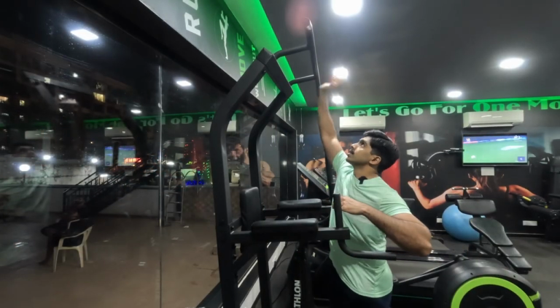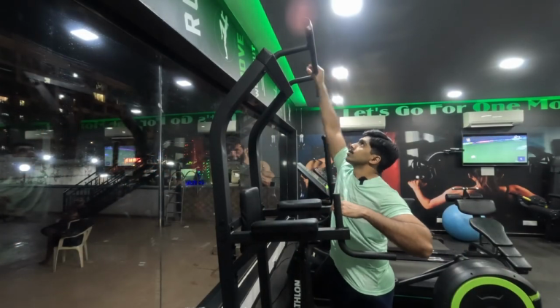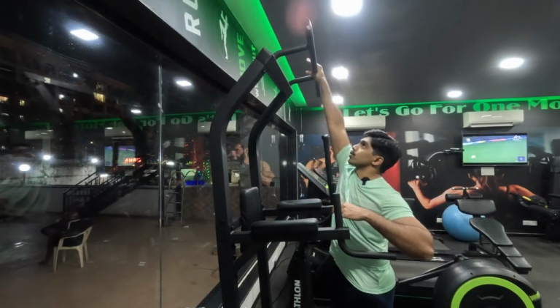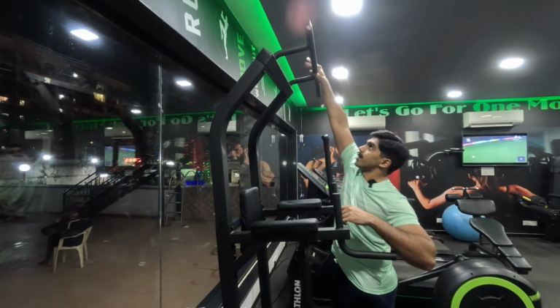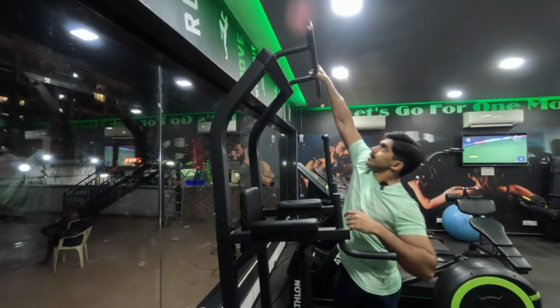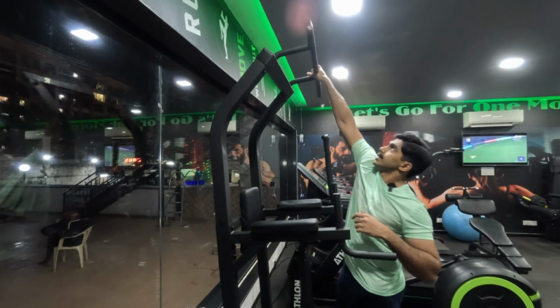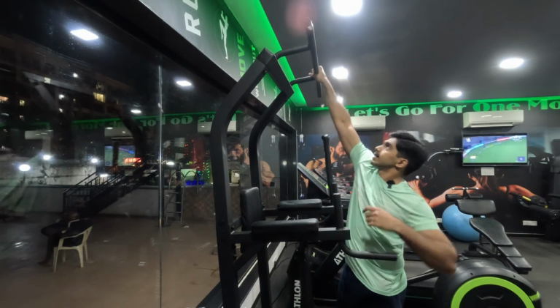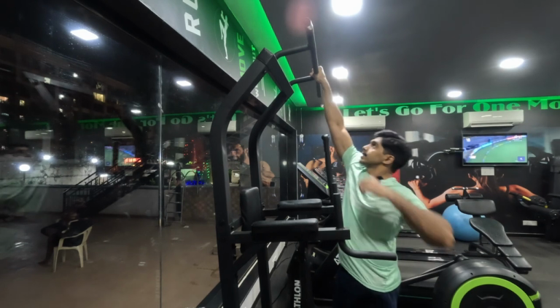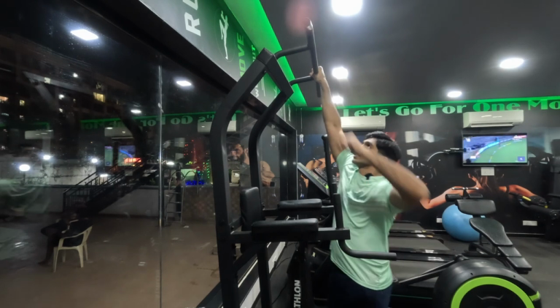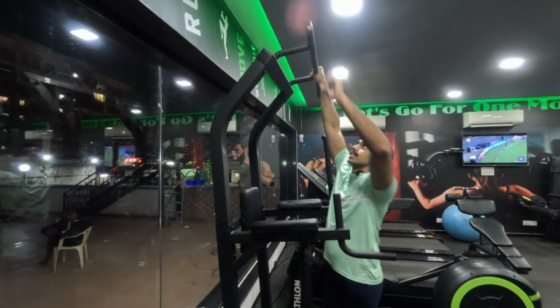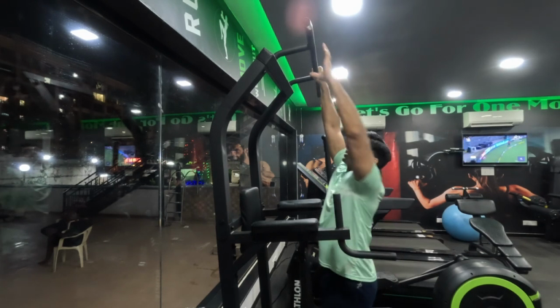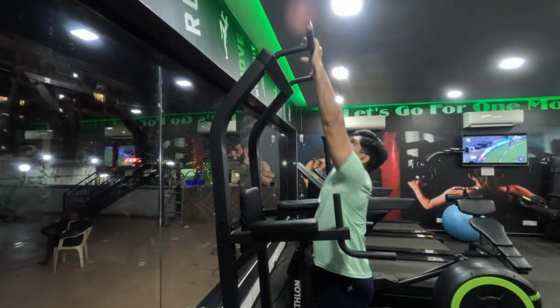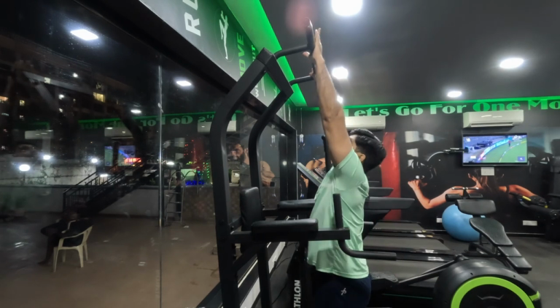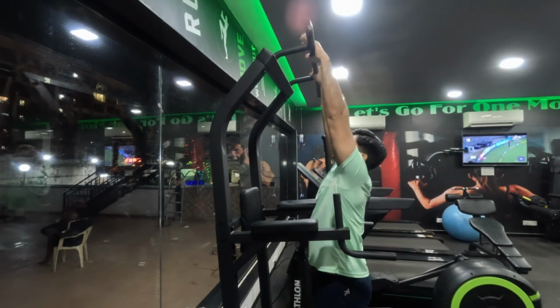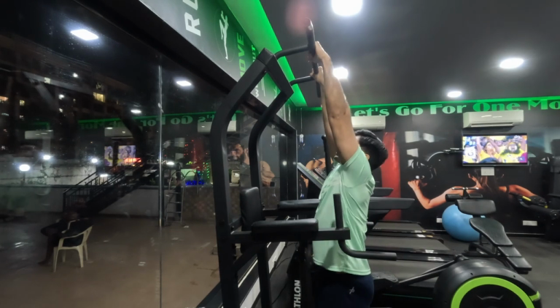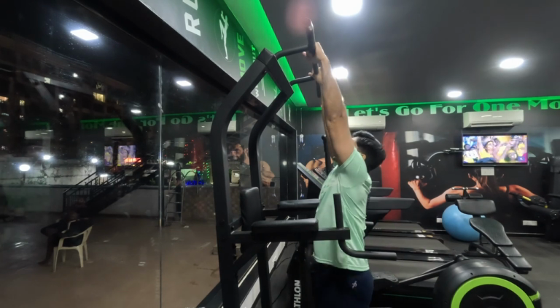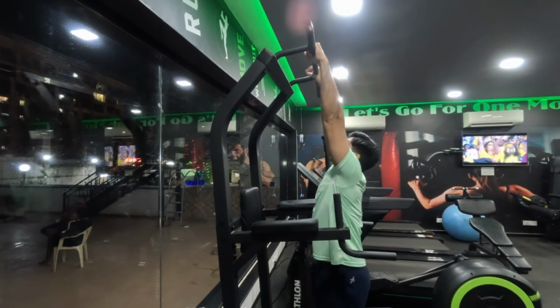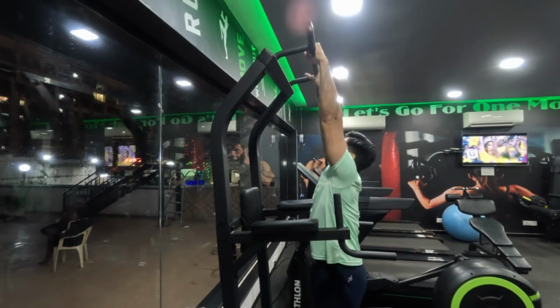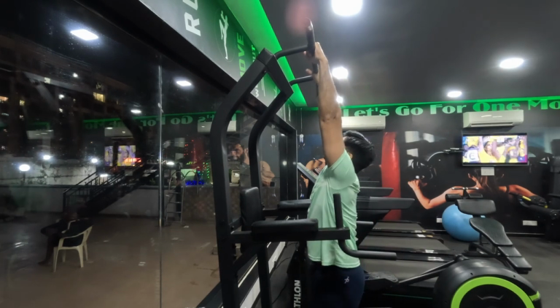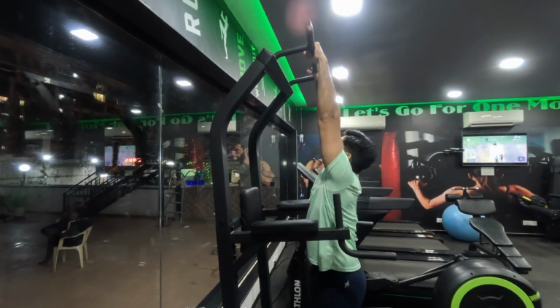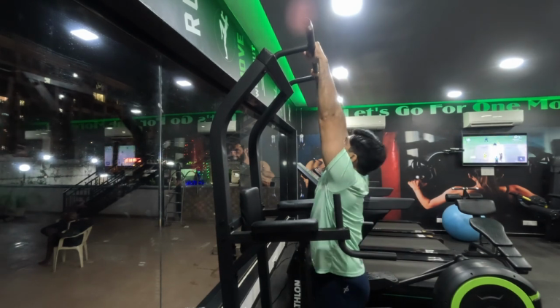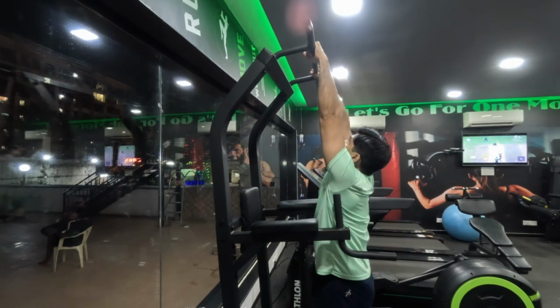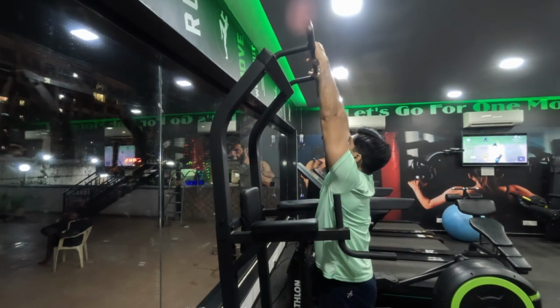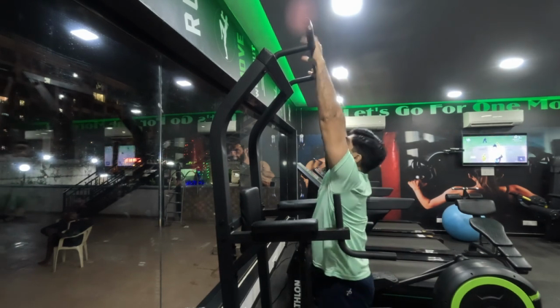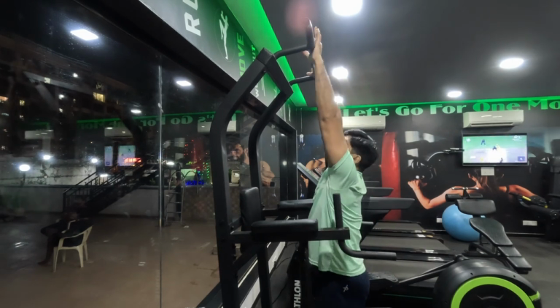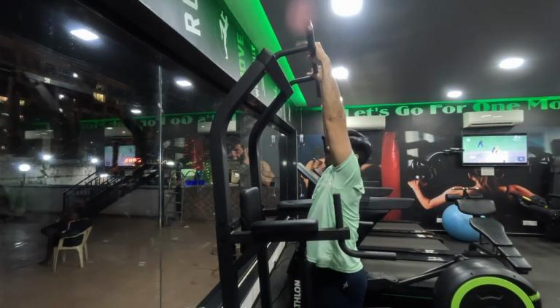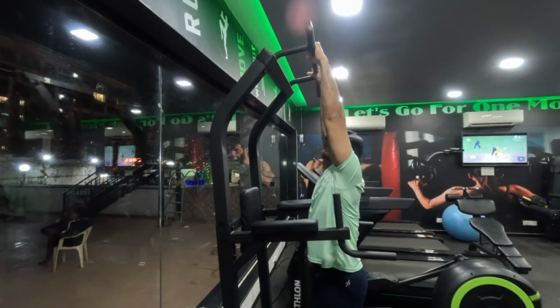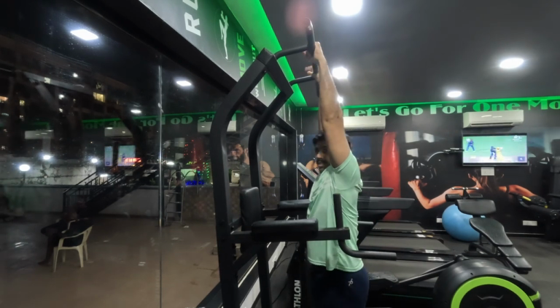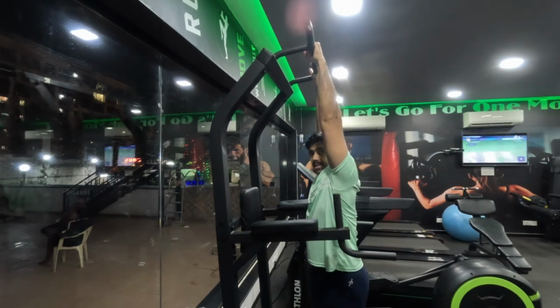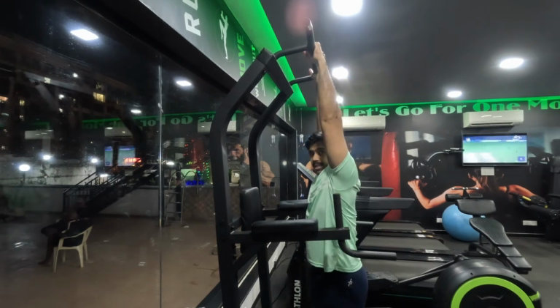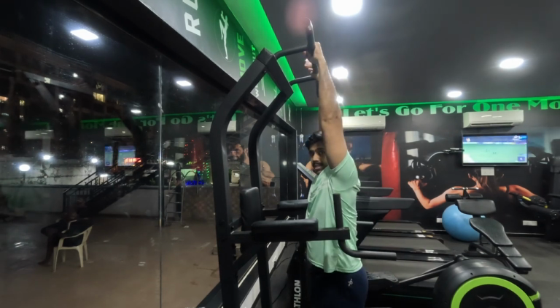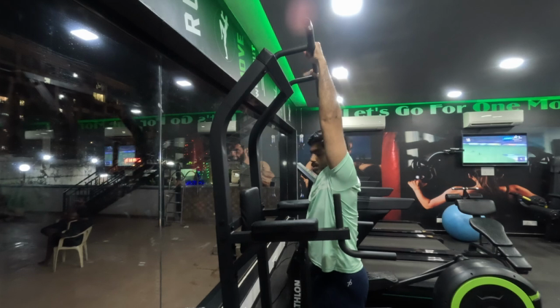Last exercise — the dead hang. Let's go.